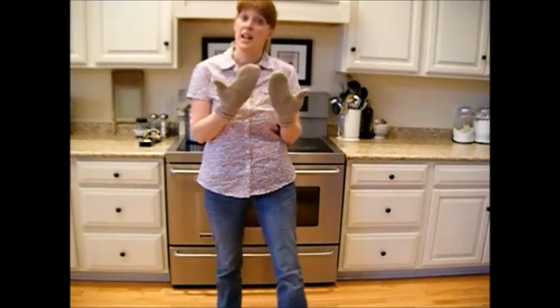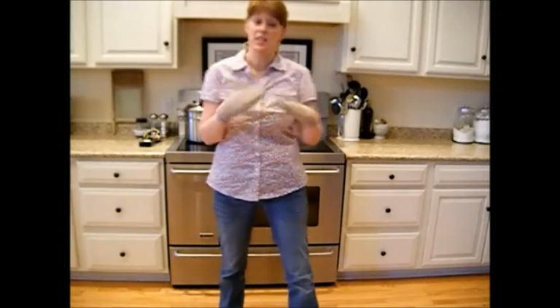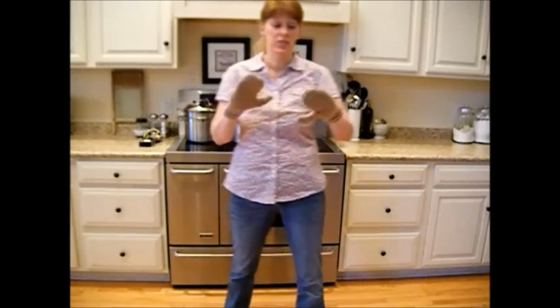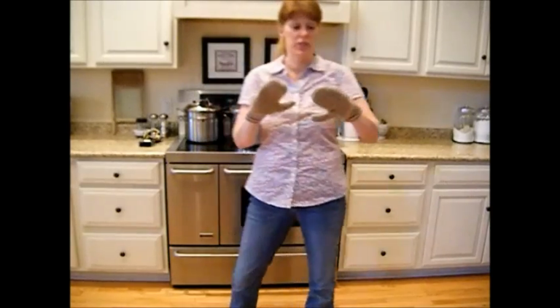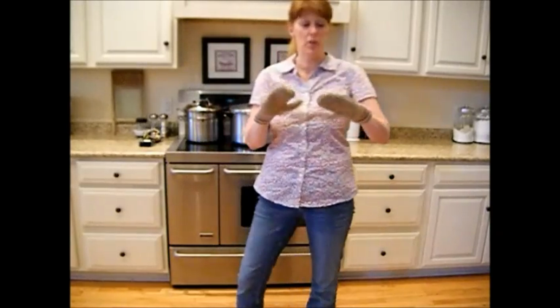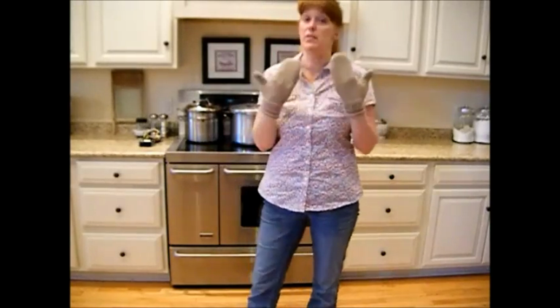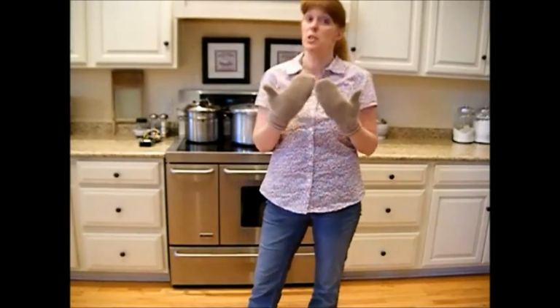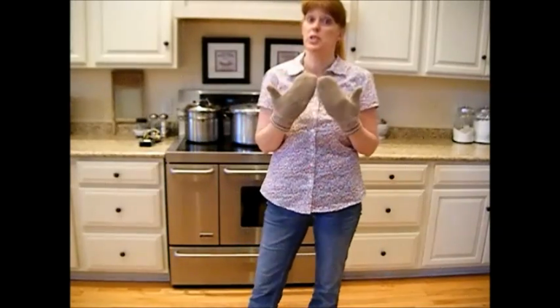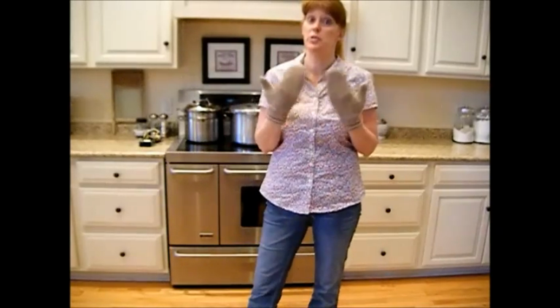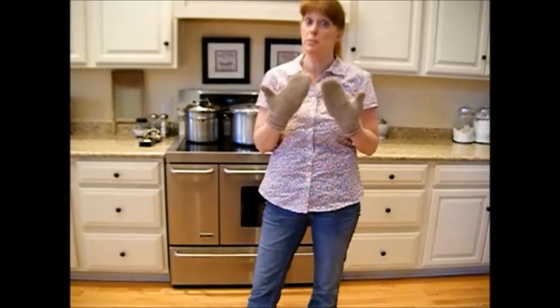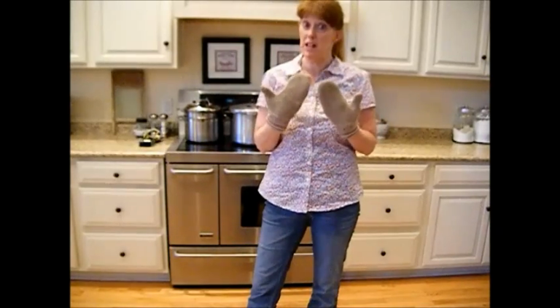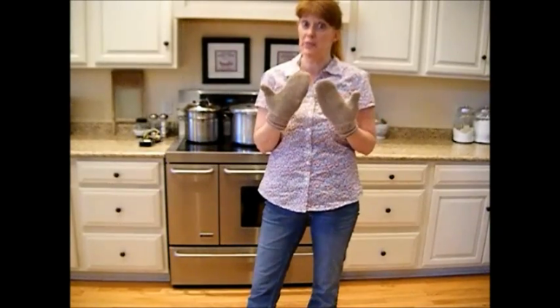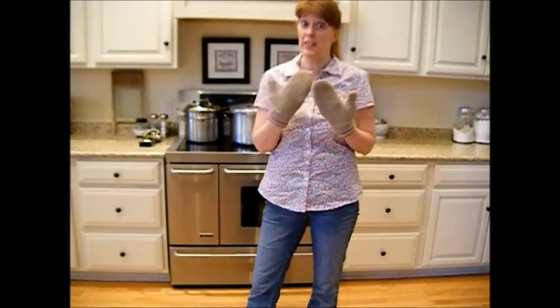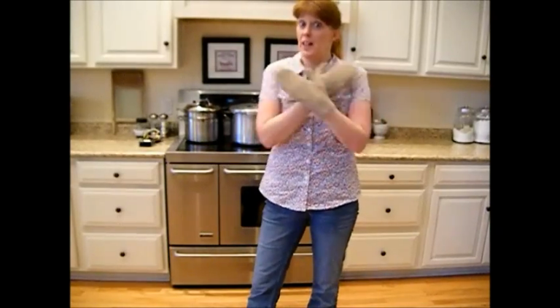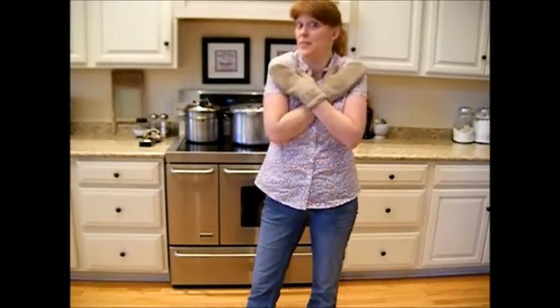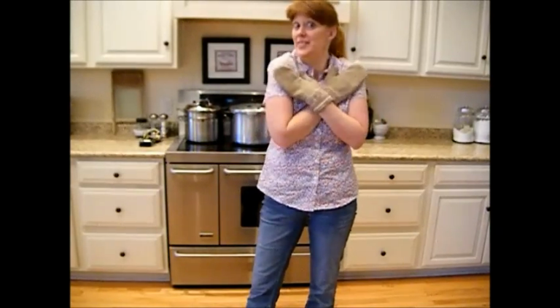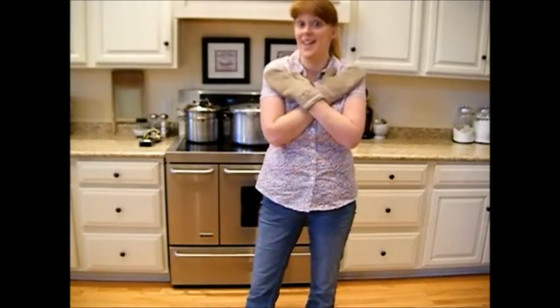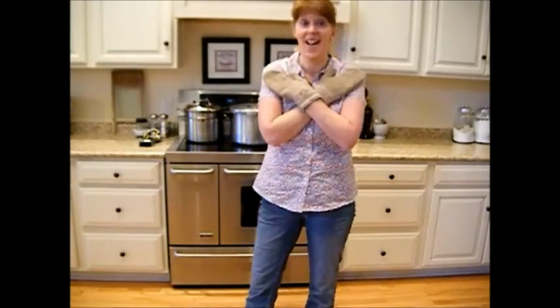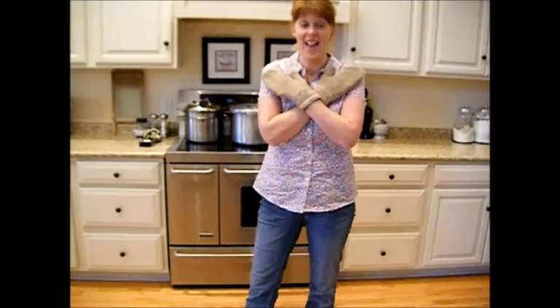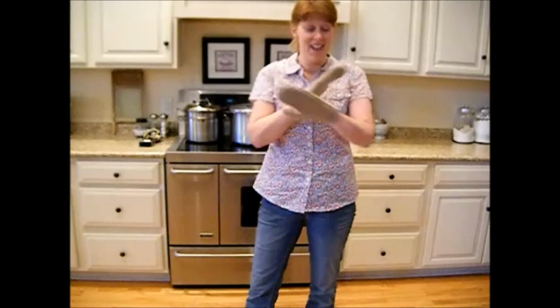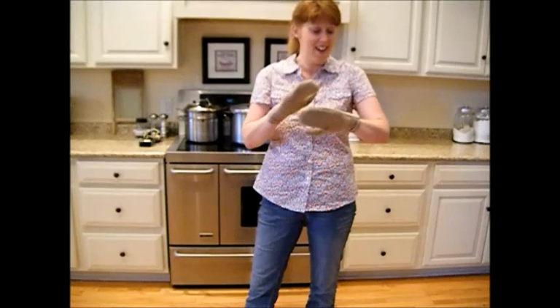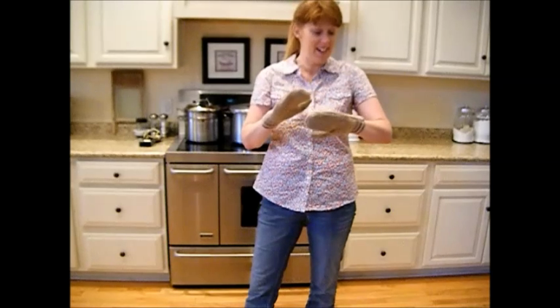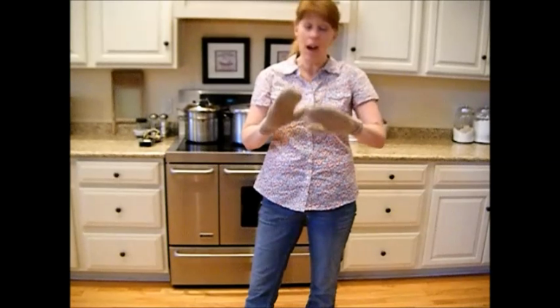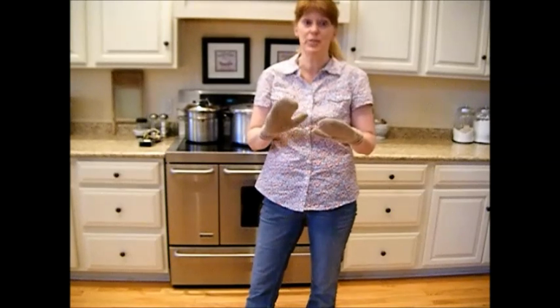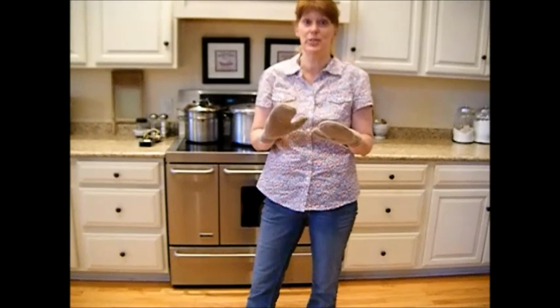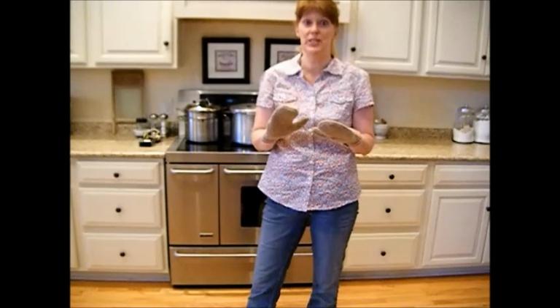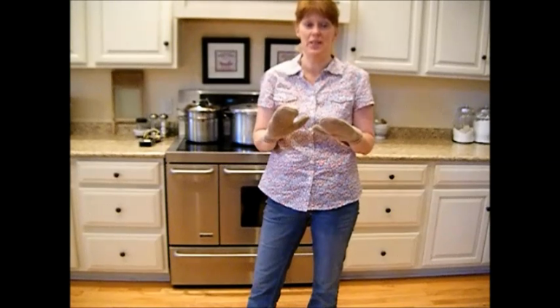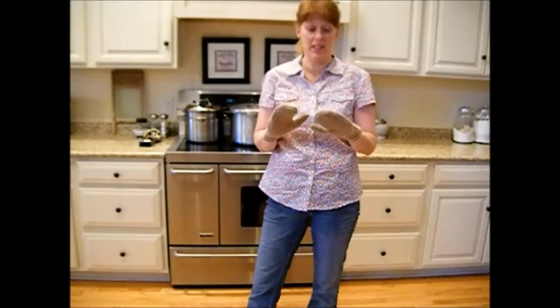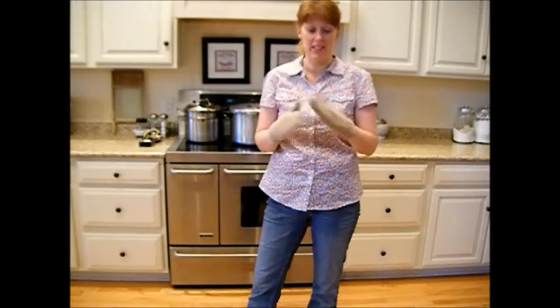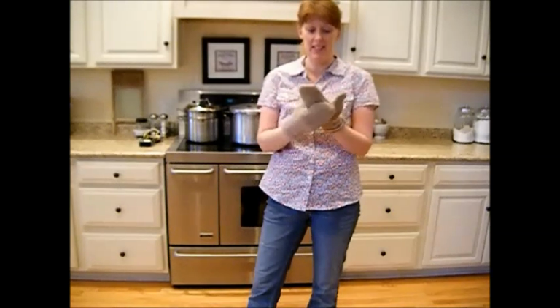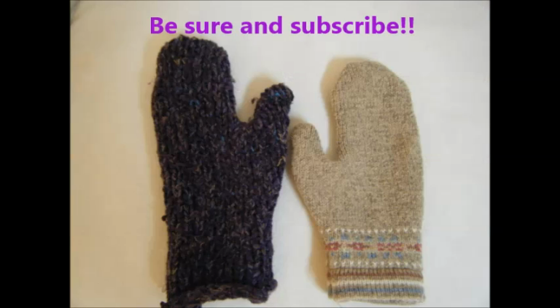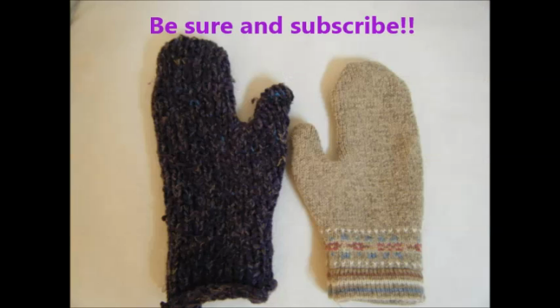So I showed you two pairs of gloves, and I absolutely love these.